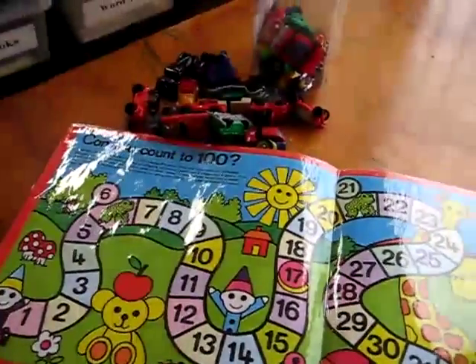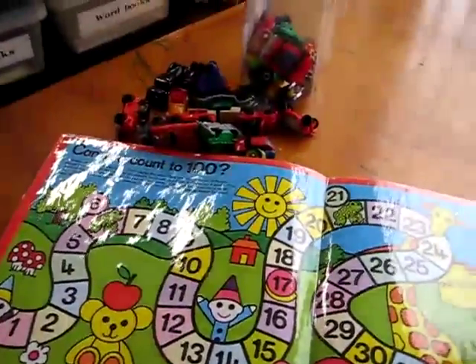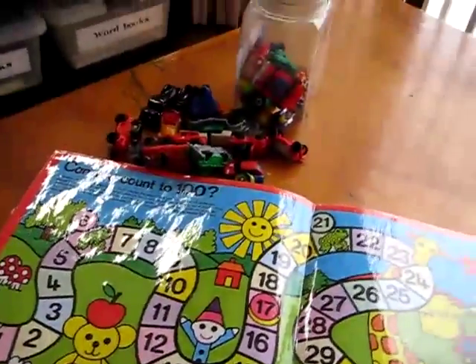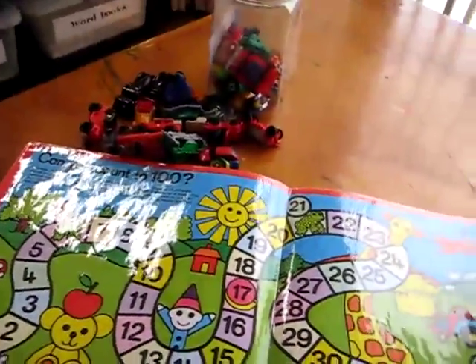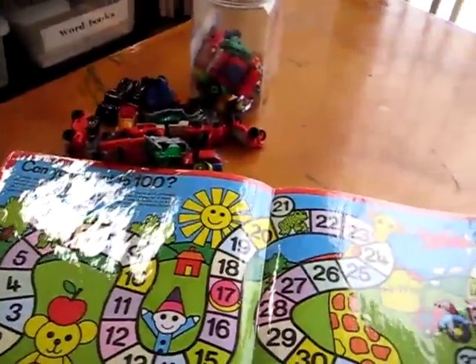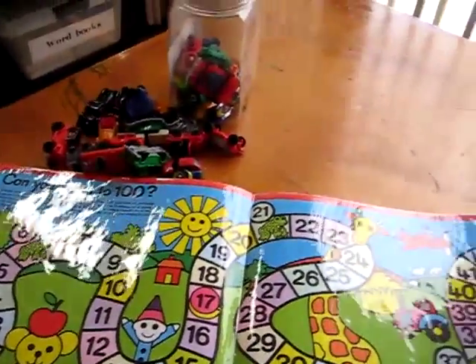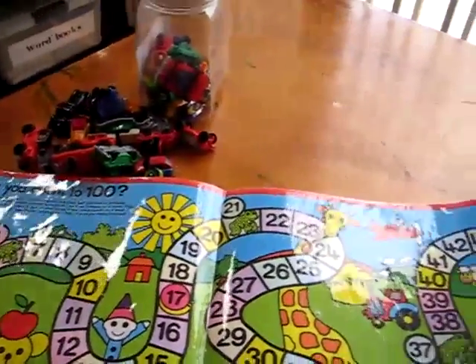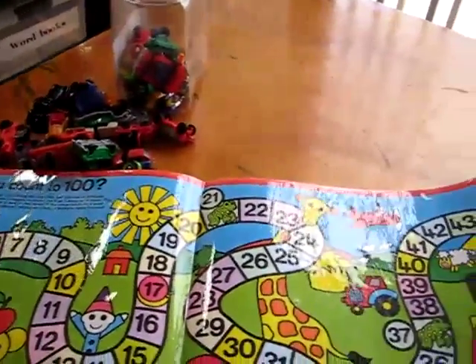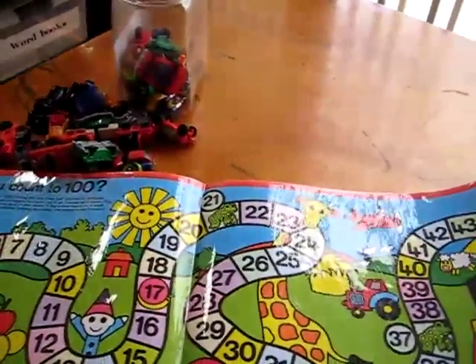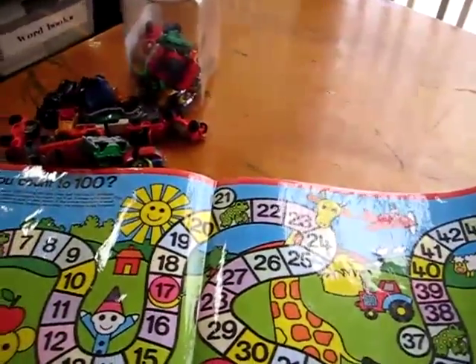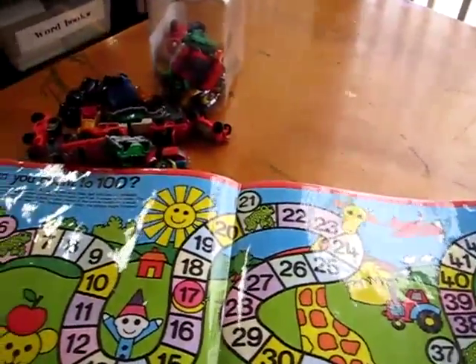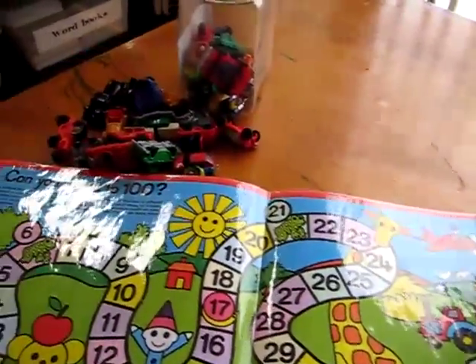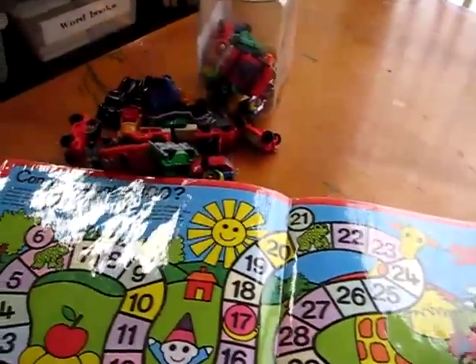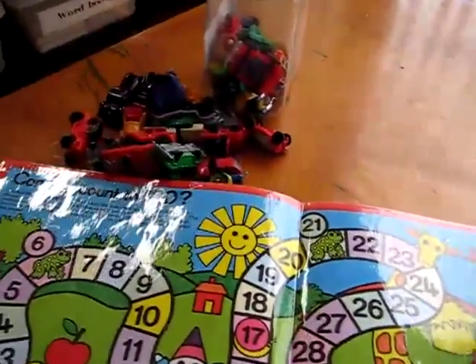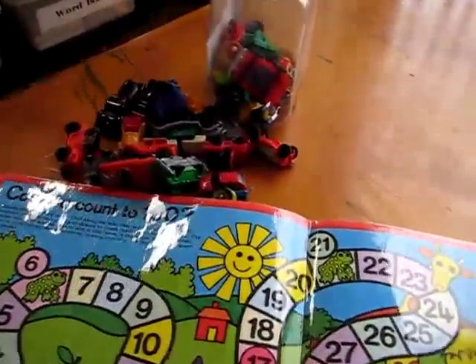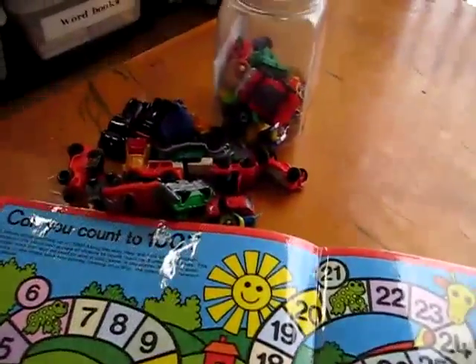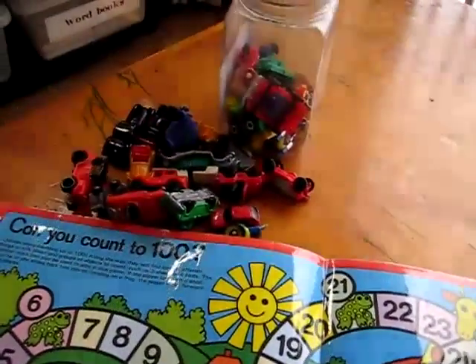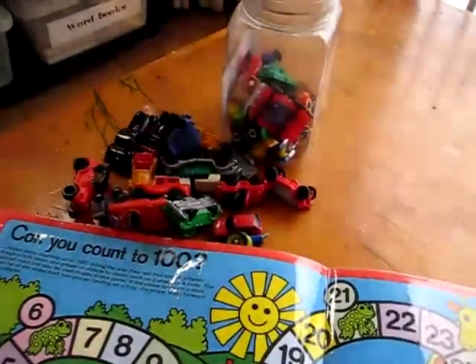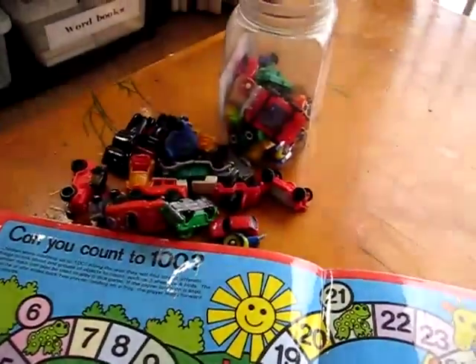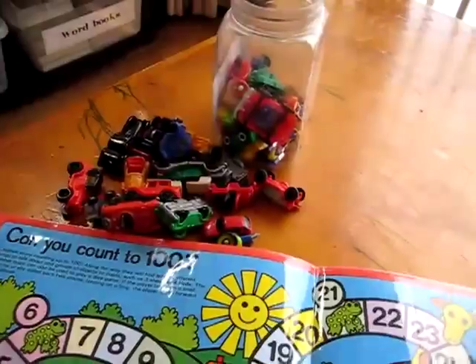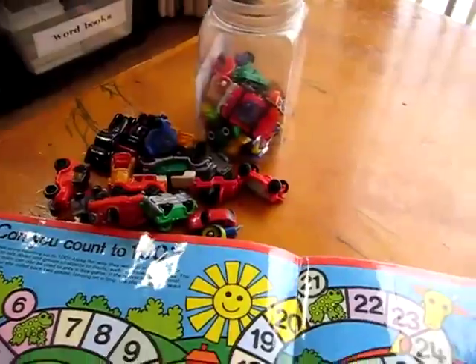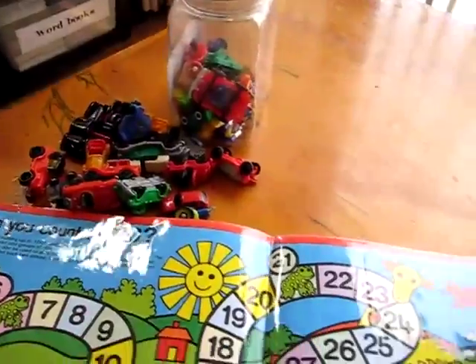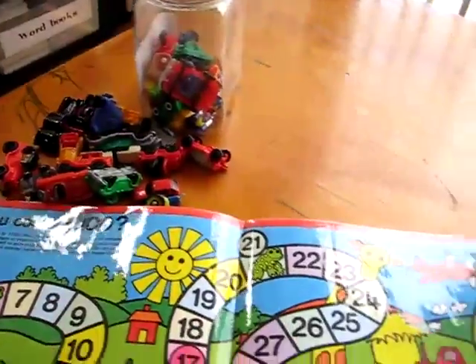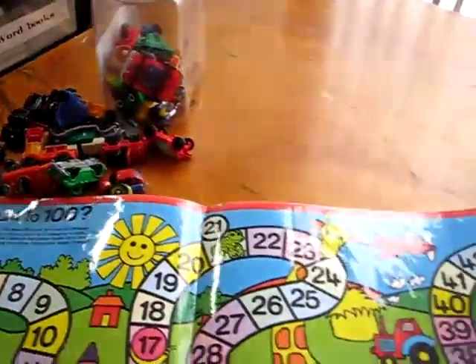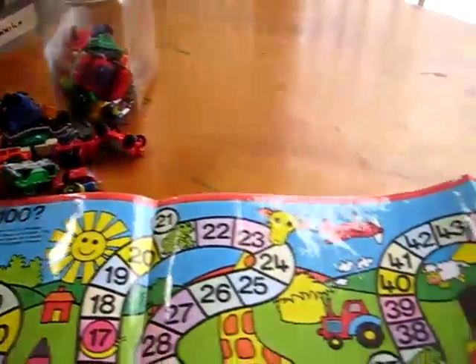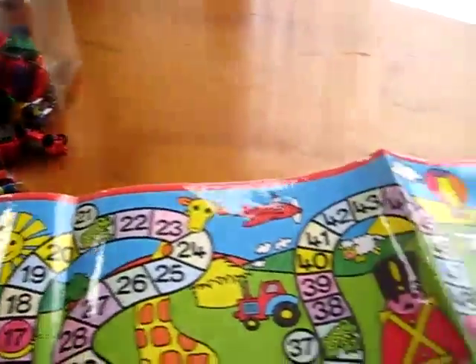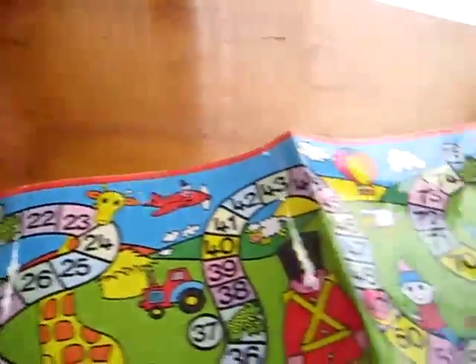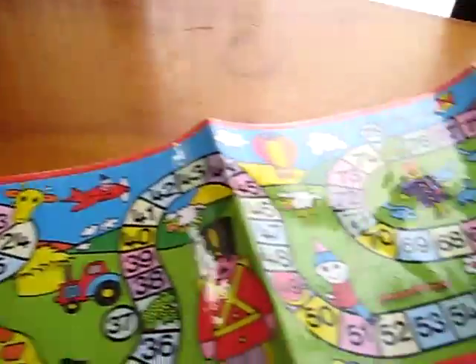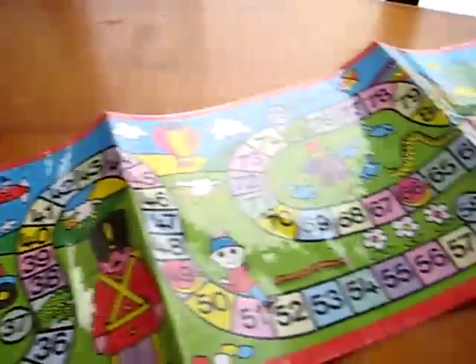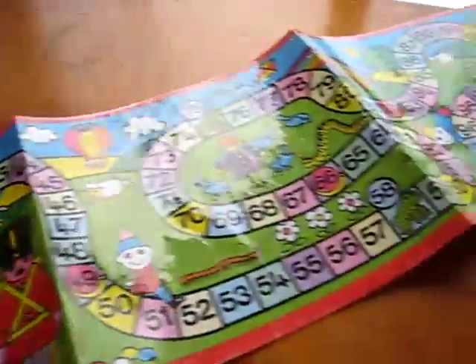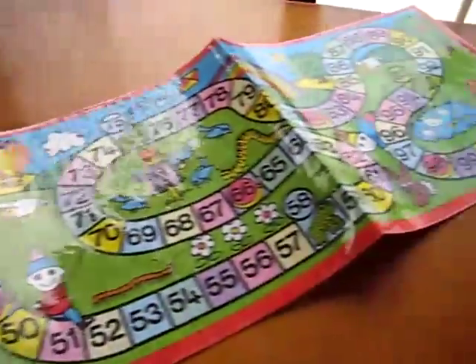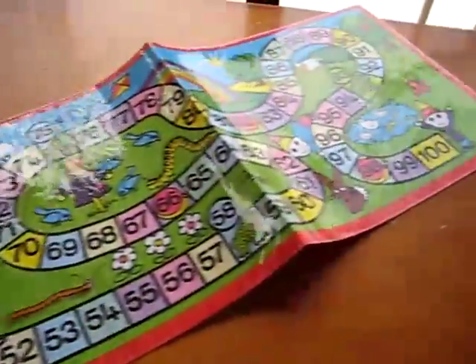Here's another little game revolving around cars, of course, for my little boy.